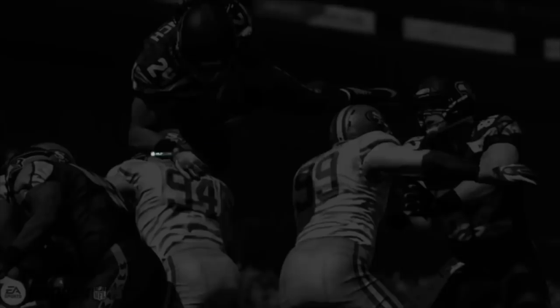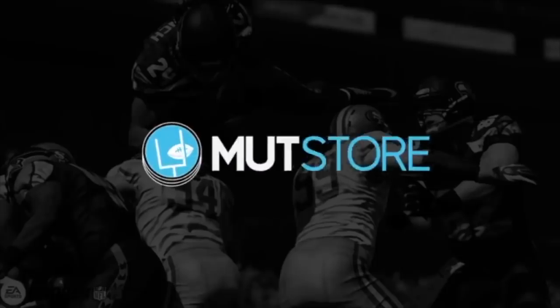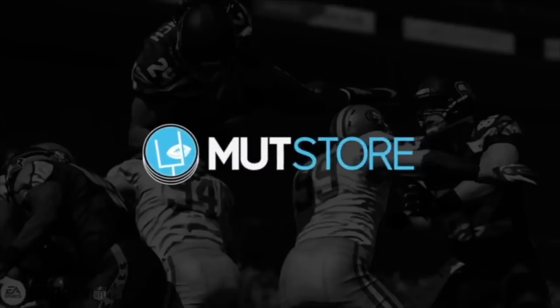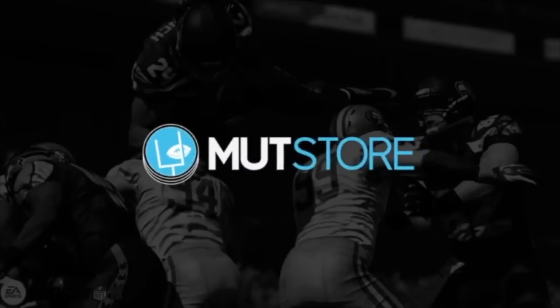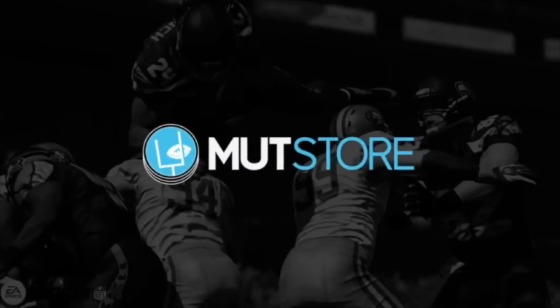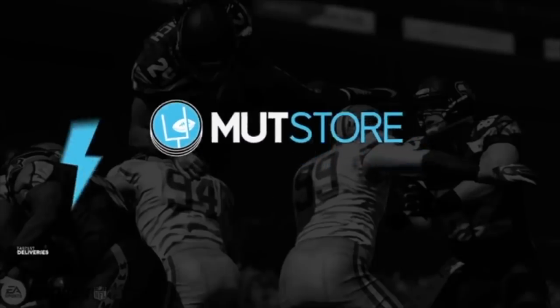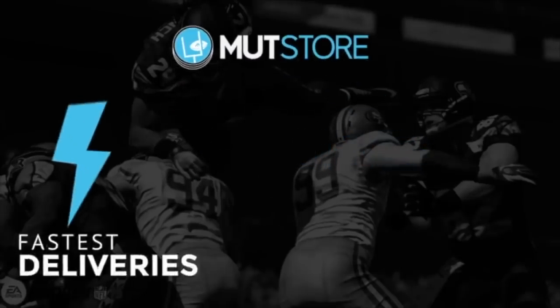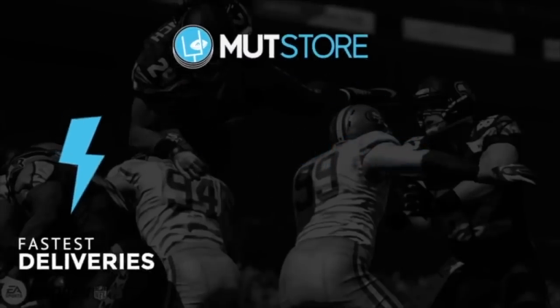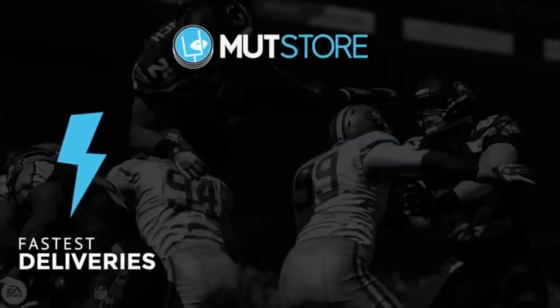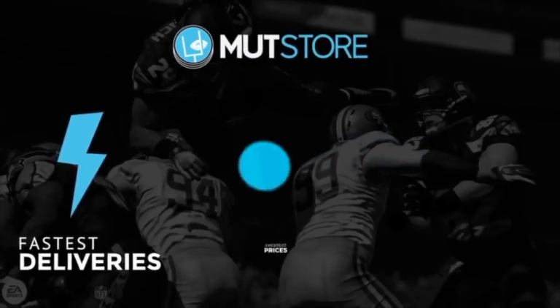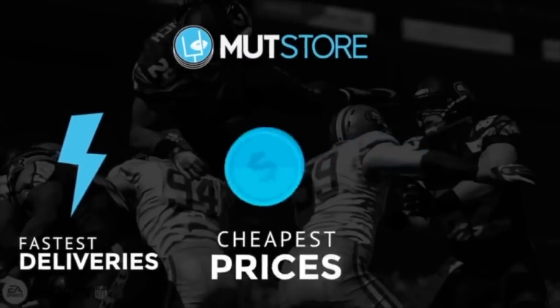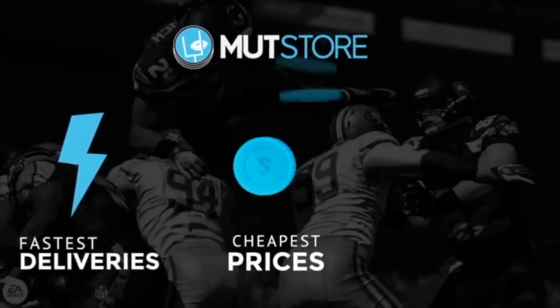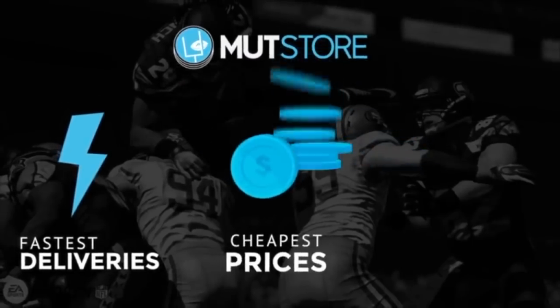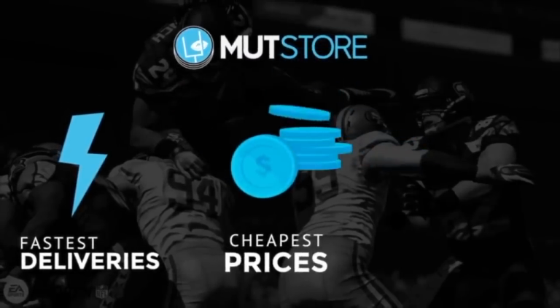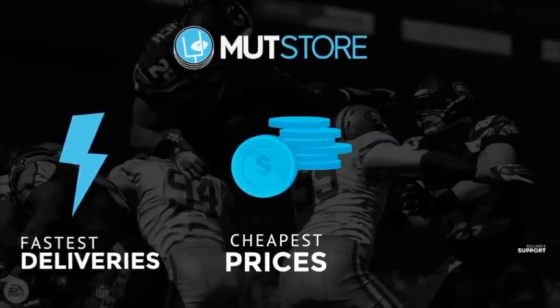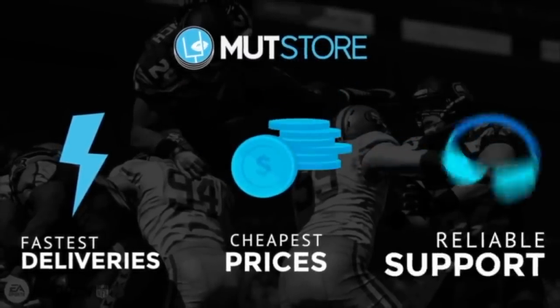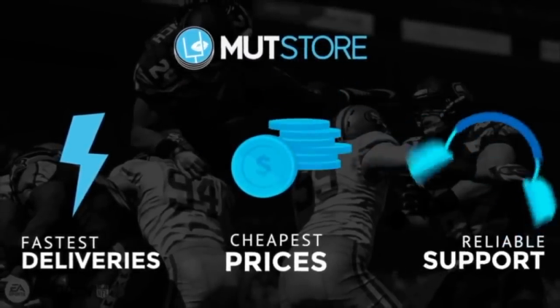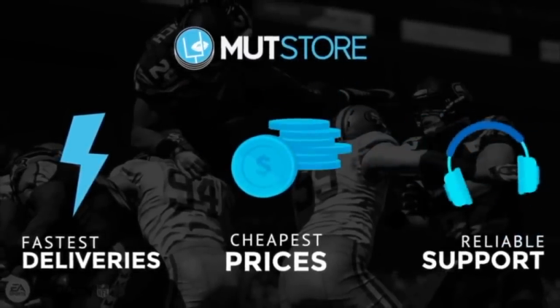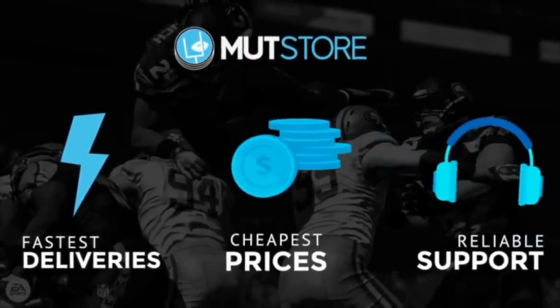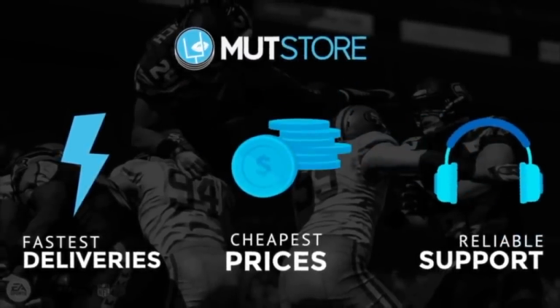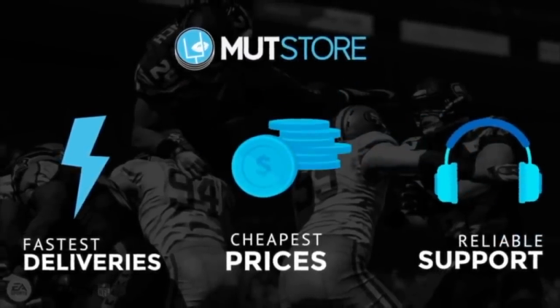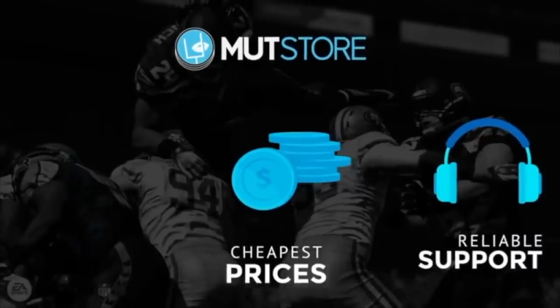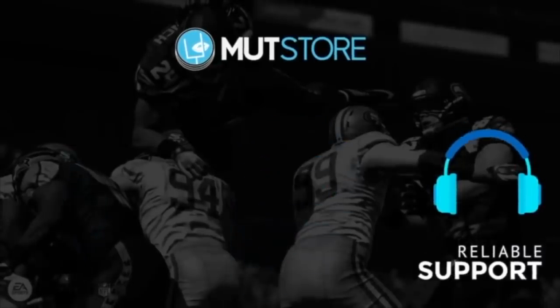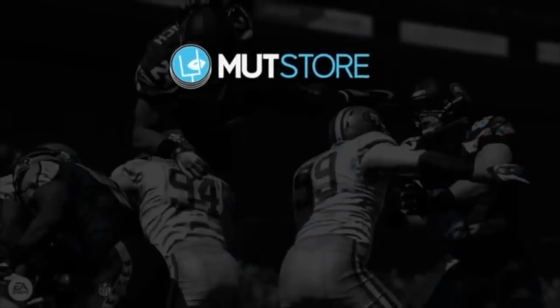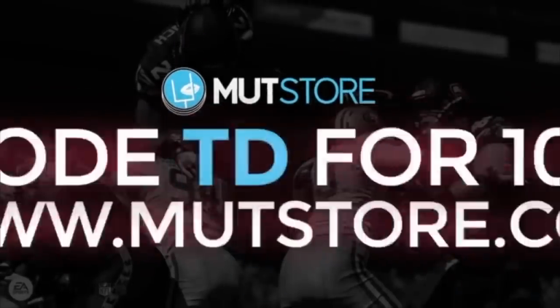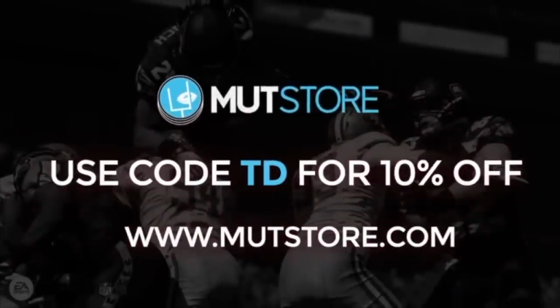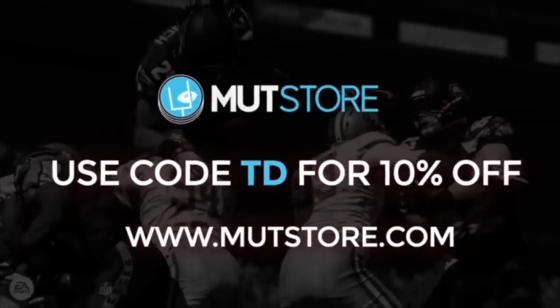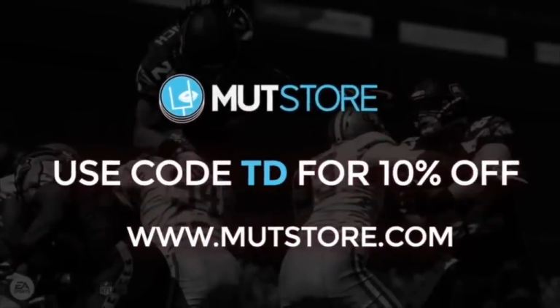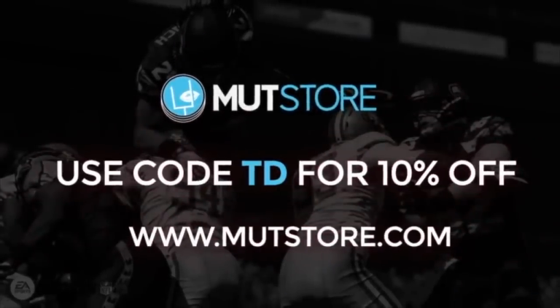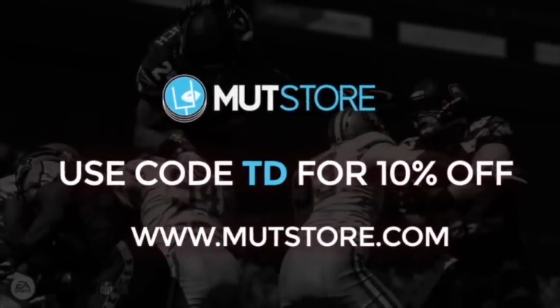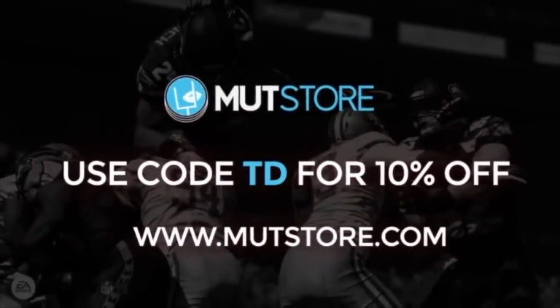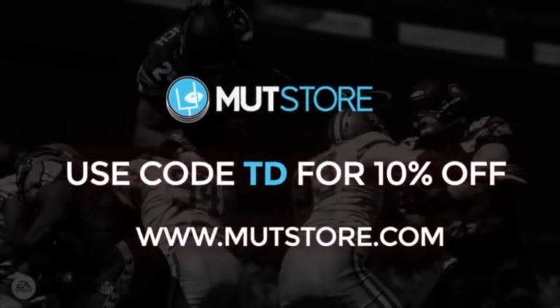If you guys are in need of some coins to get that player or team you've always wanted, make sure to check out Mutt's store and use code TD for 10% off.